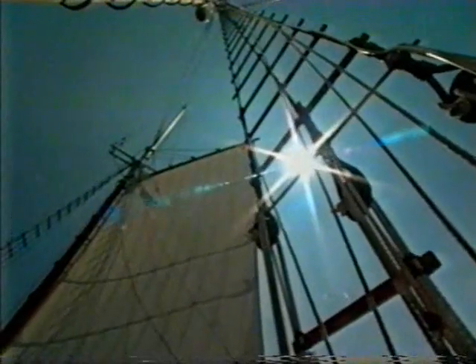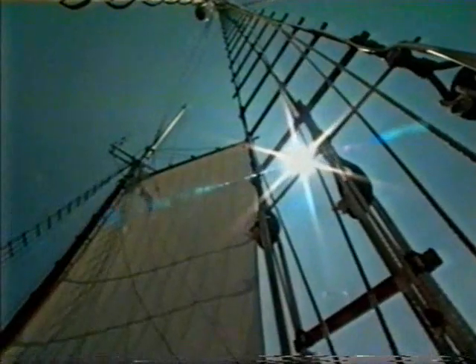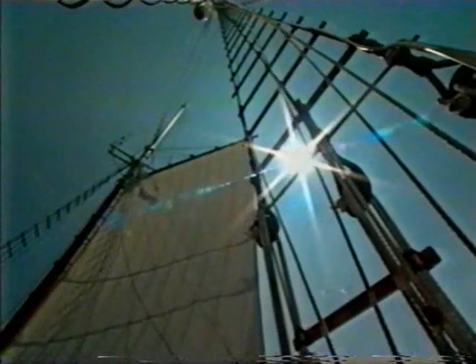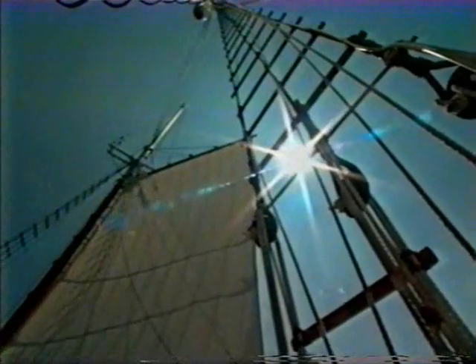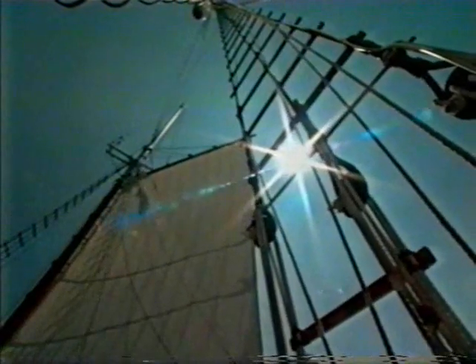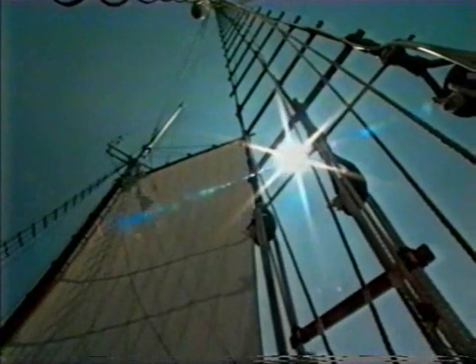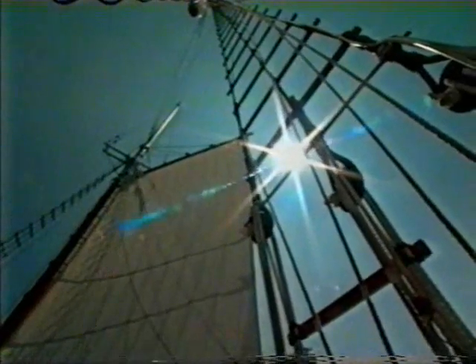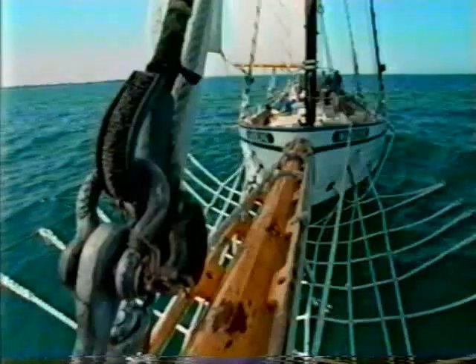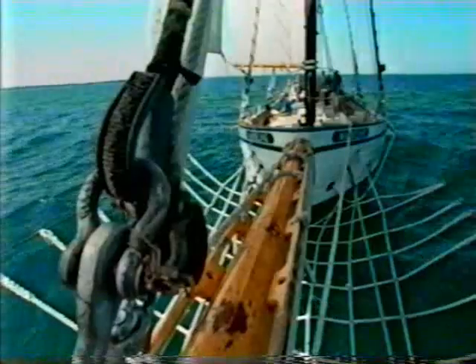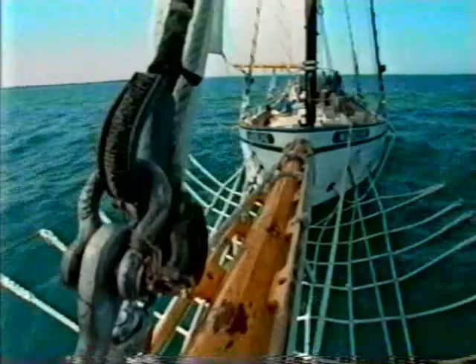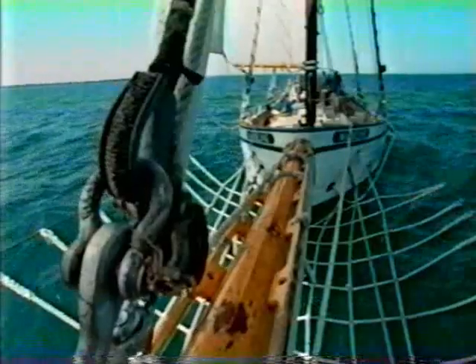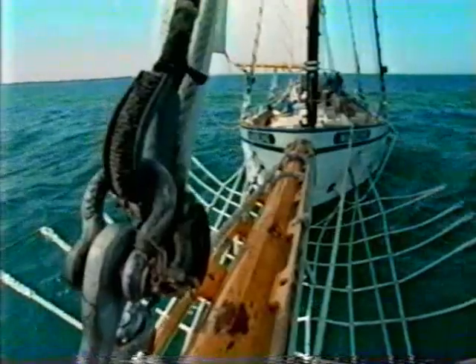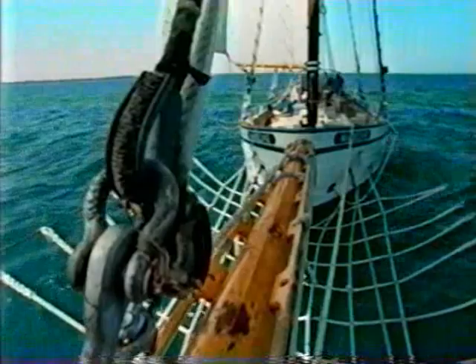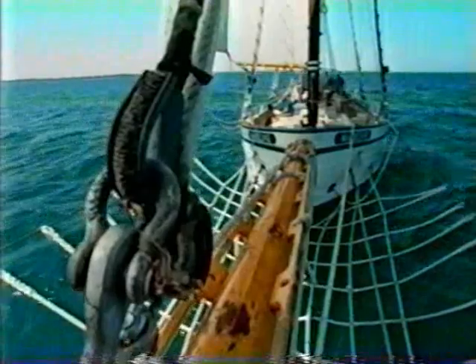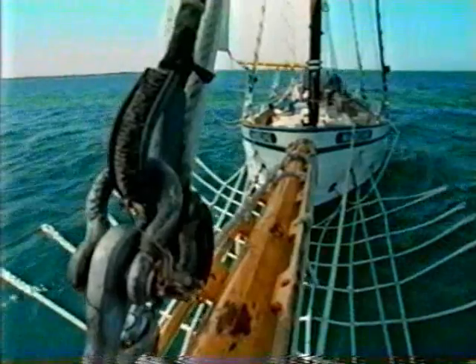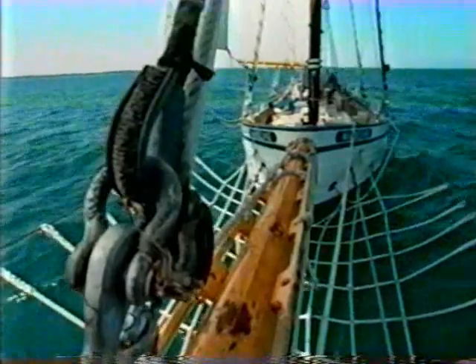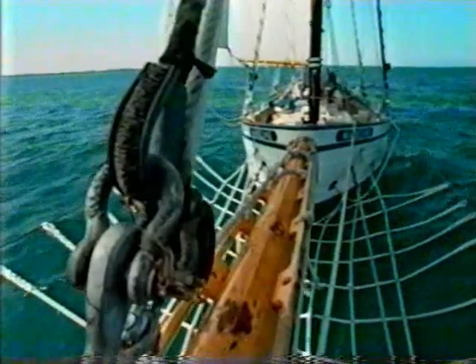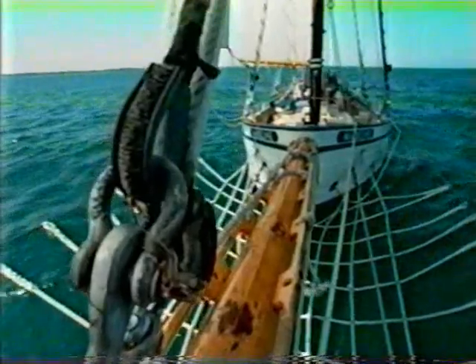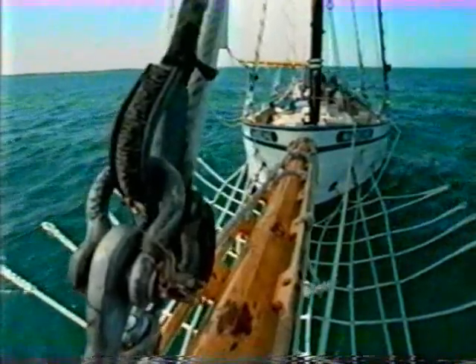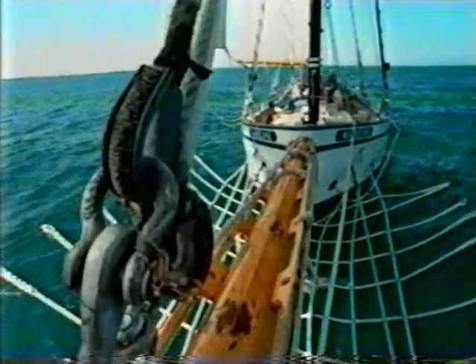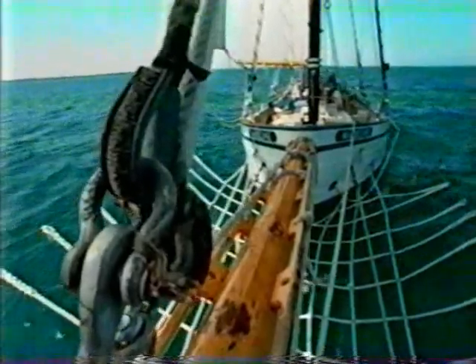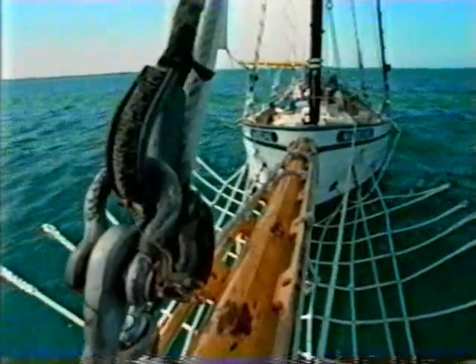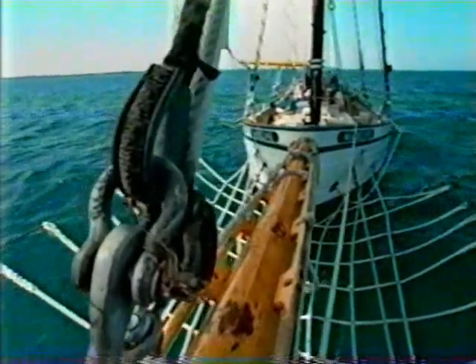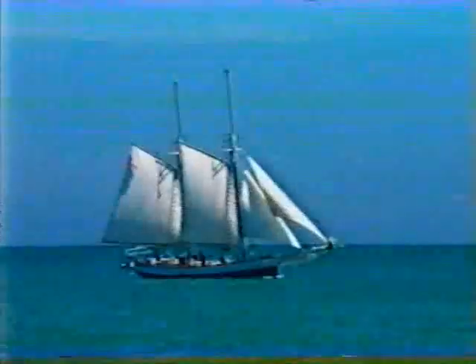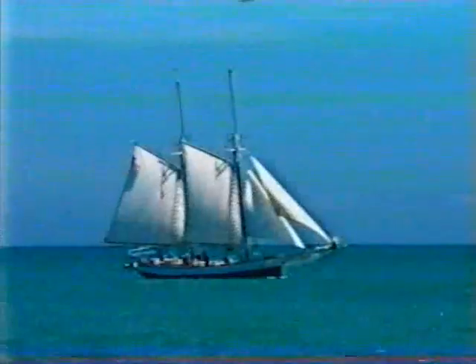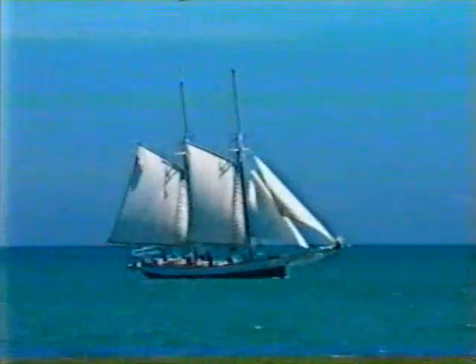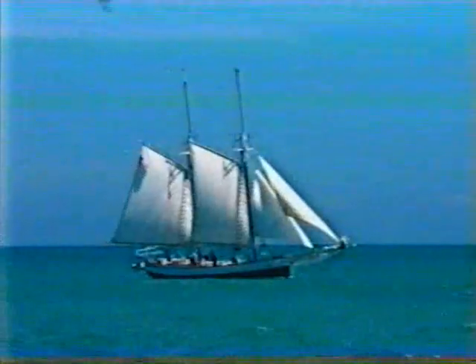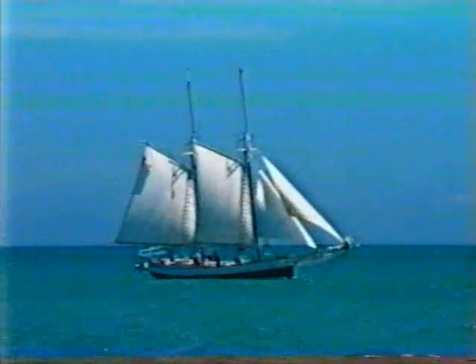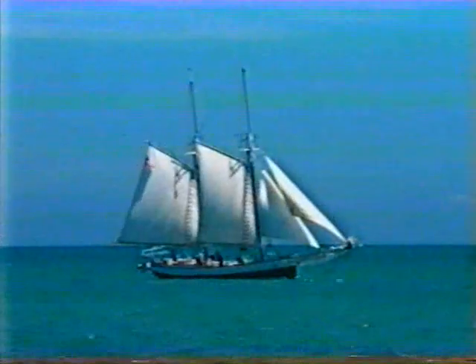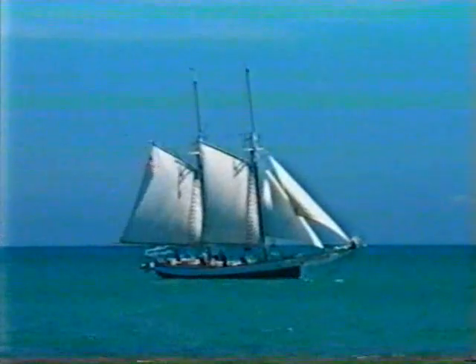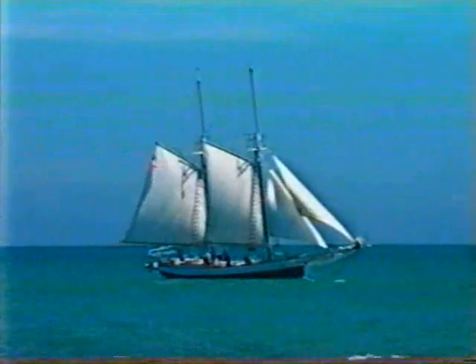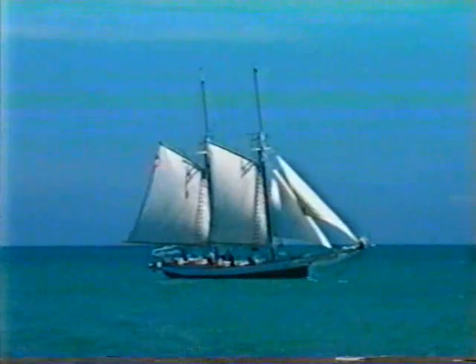In a couple of days, we'll rendezvous with more than 20 tall ships for a festival in Chicago.